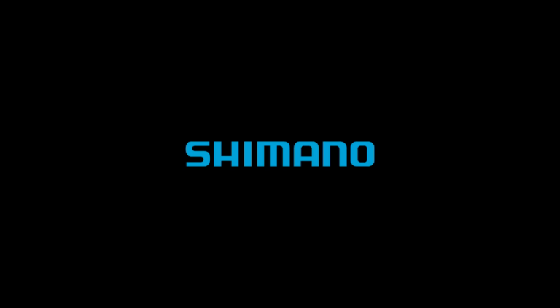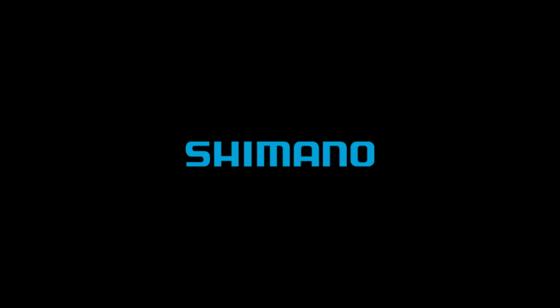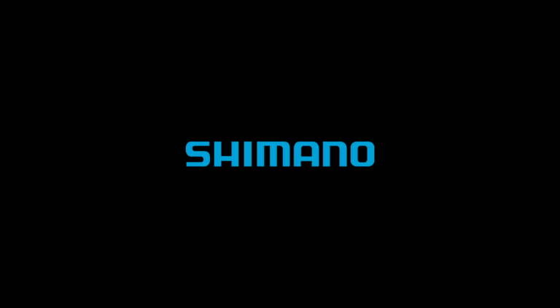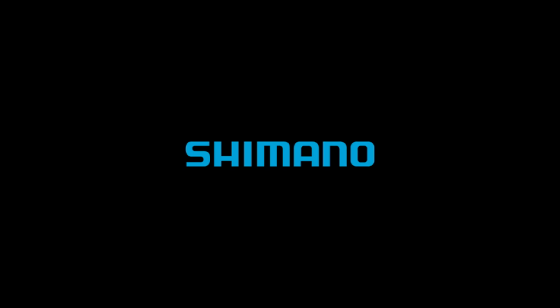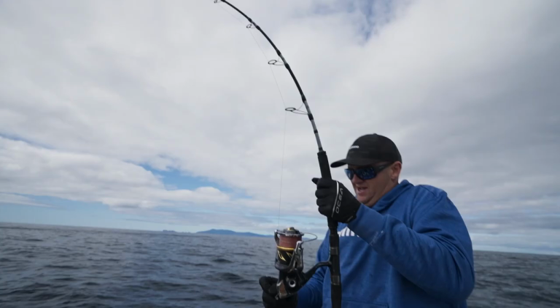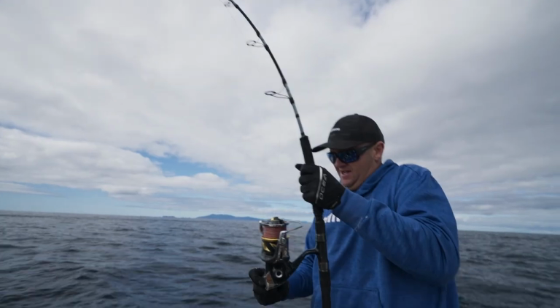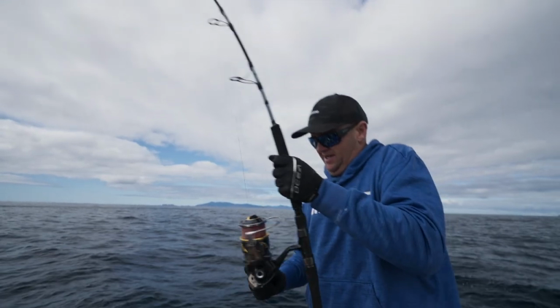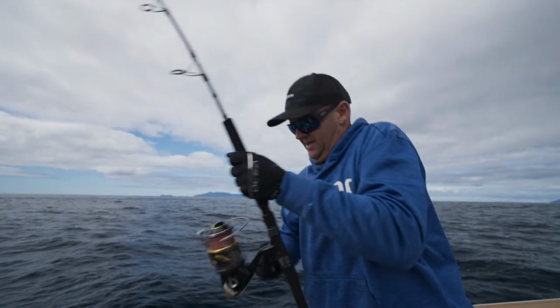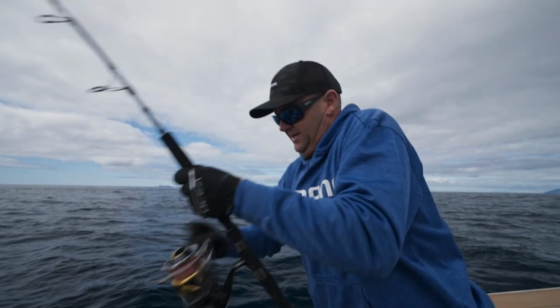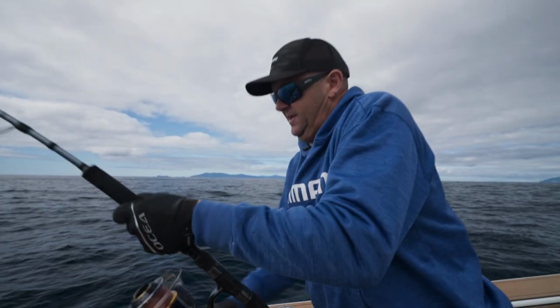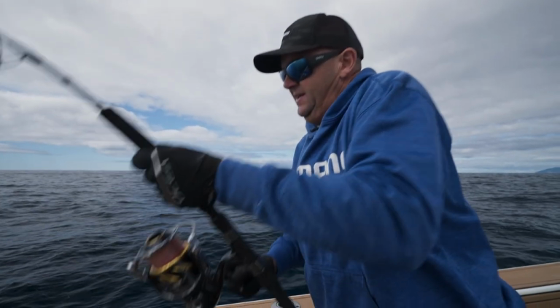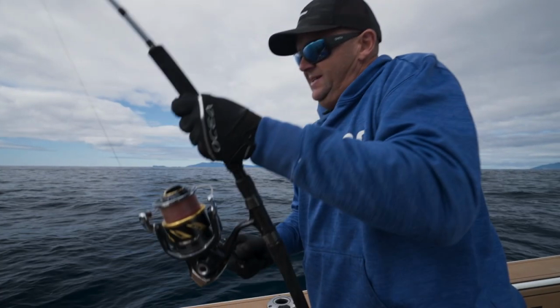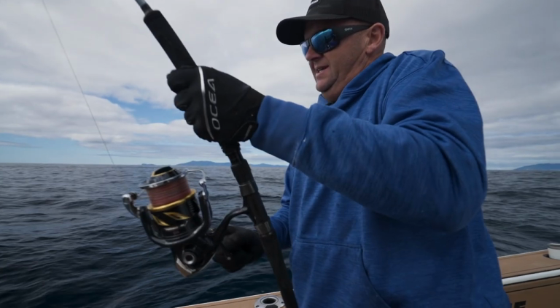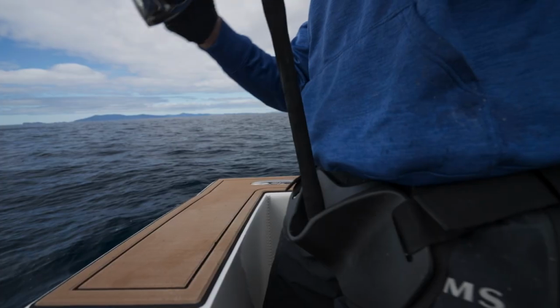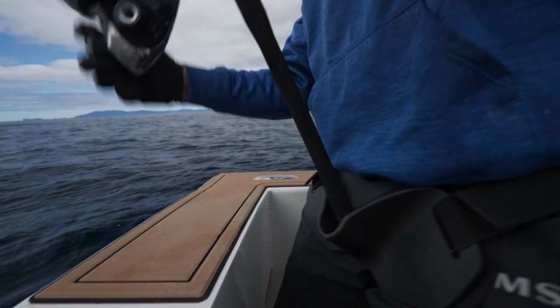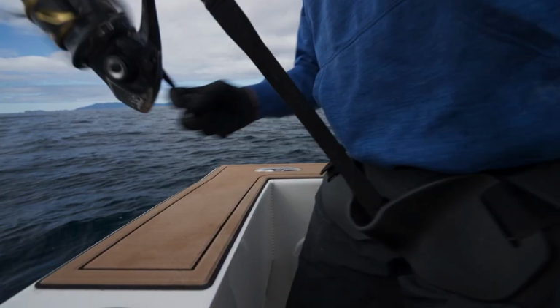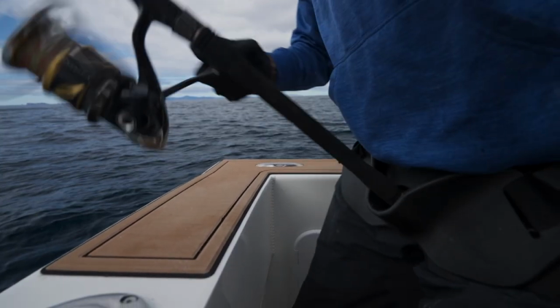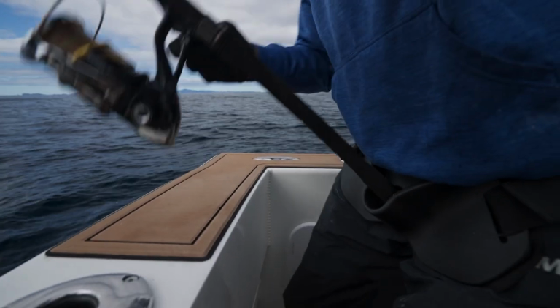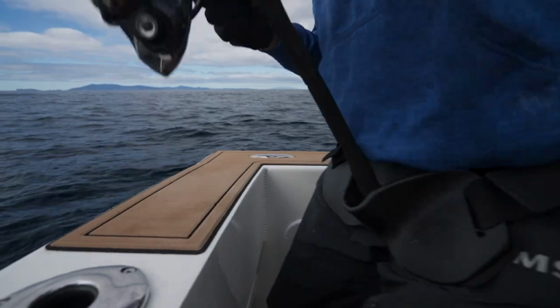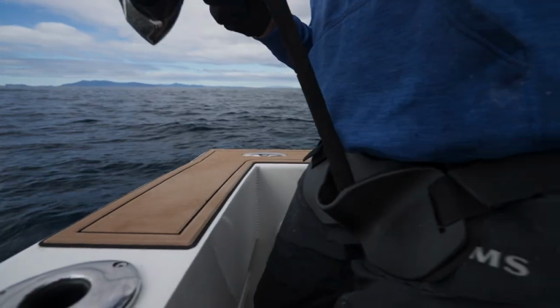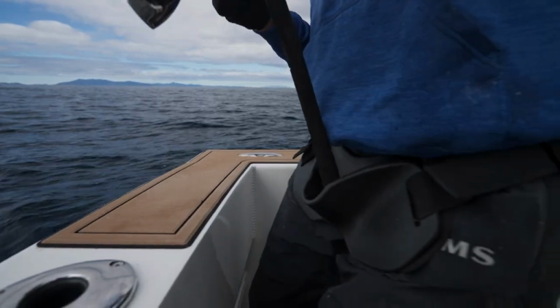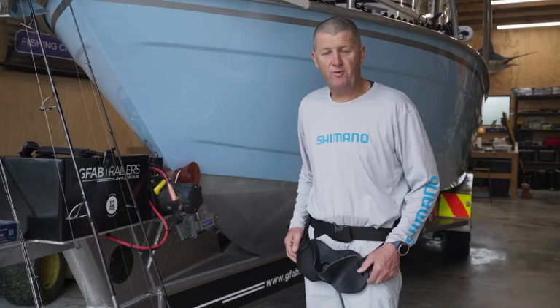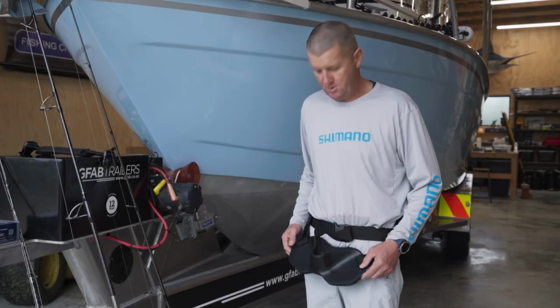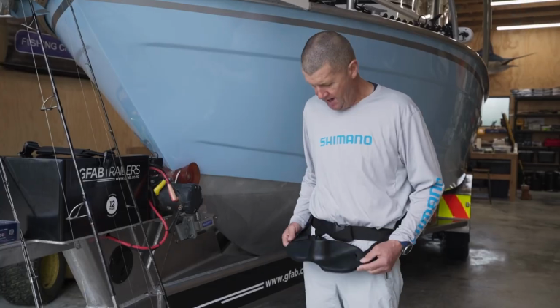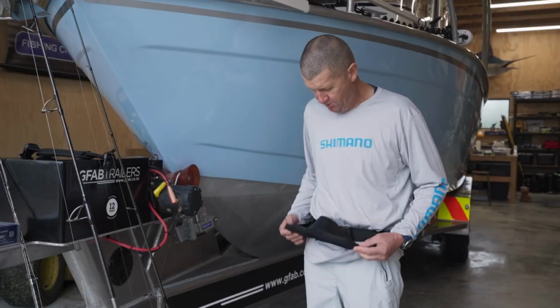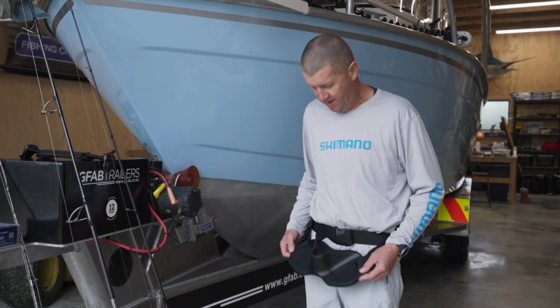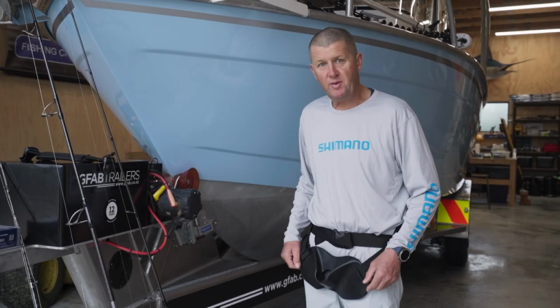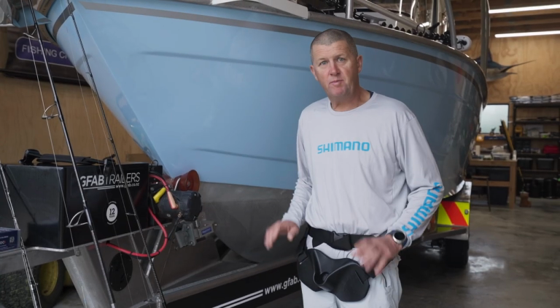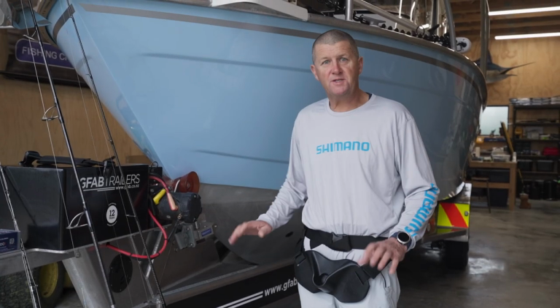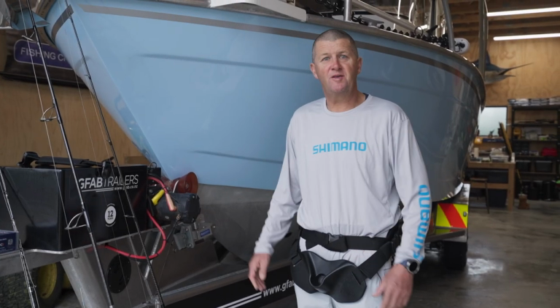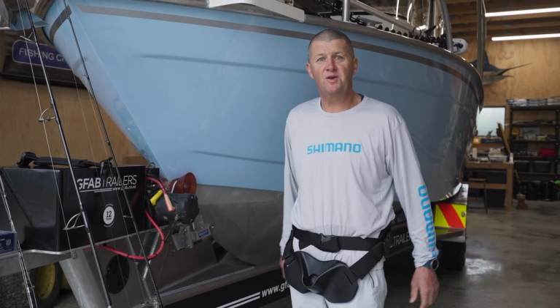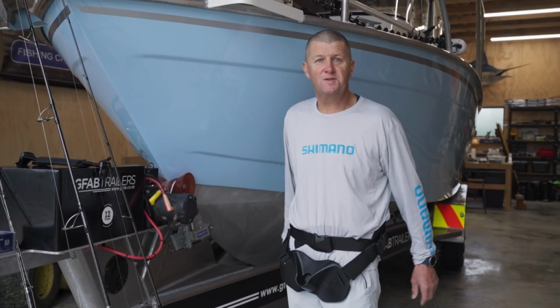I've used a bunch of gimbal belts in my life, but this new multi-purpose gimbal belt from Shimano would have to be the best I've ever used.